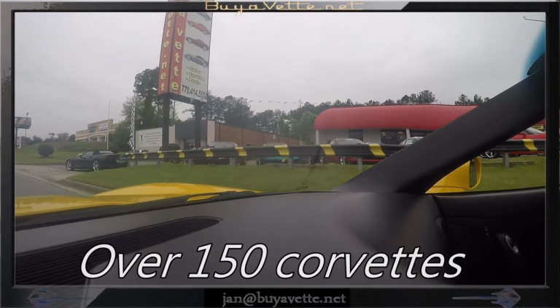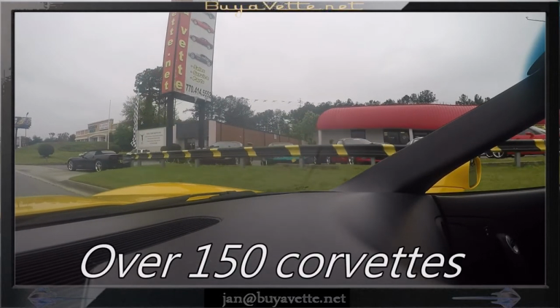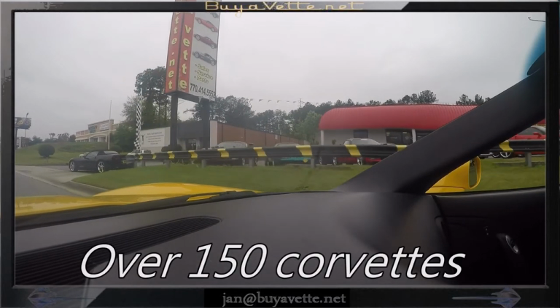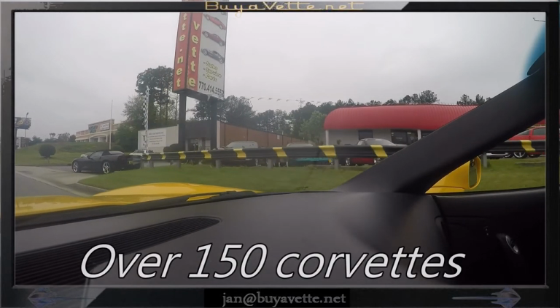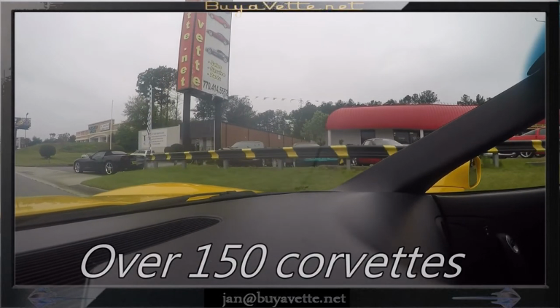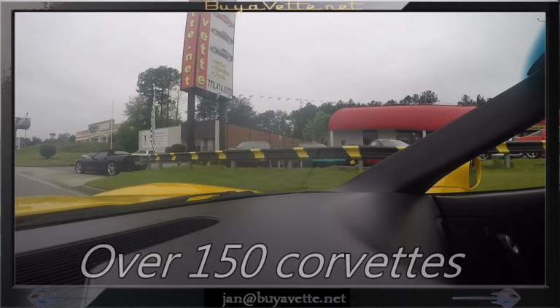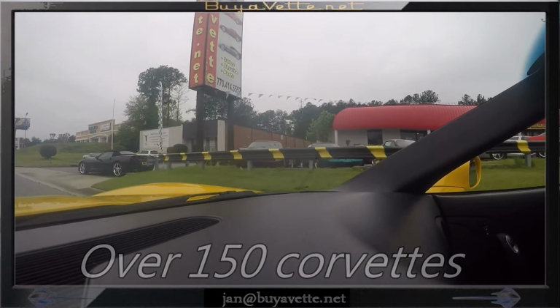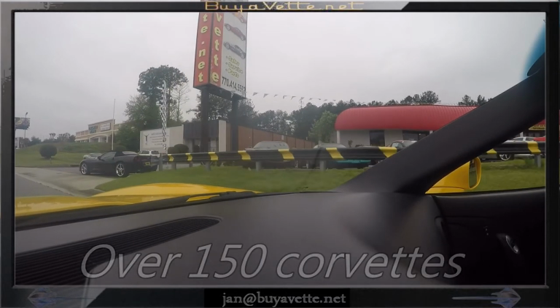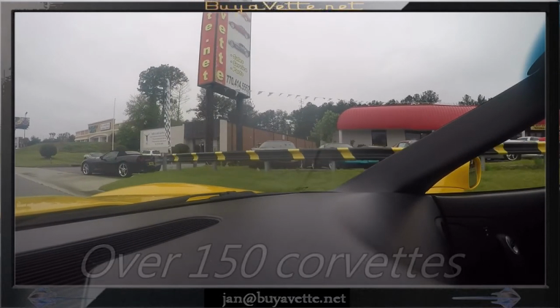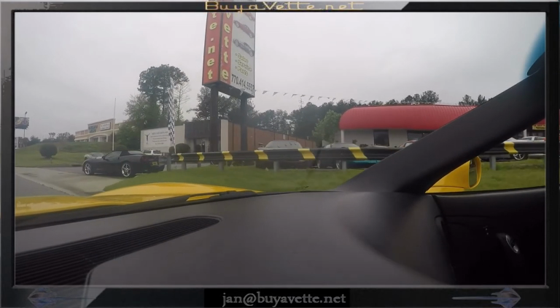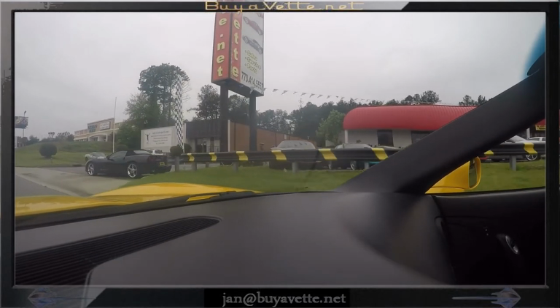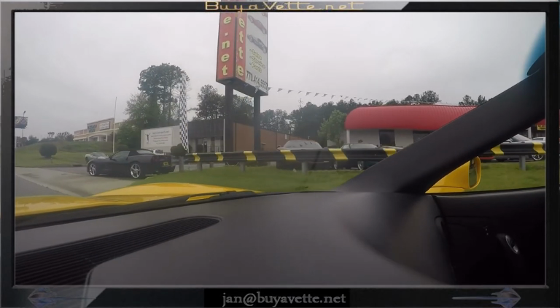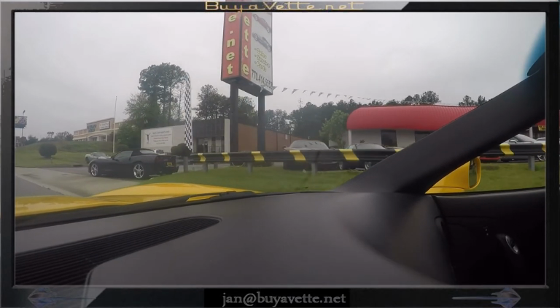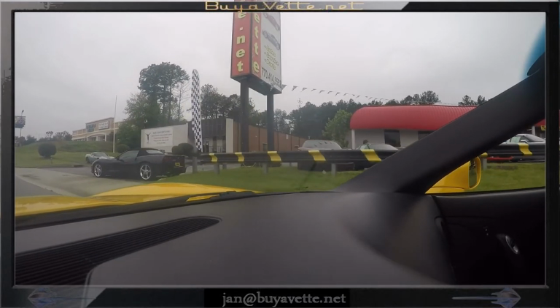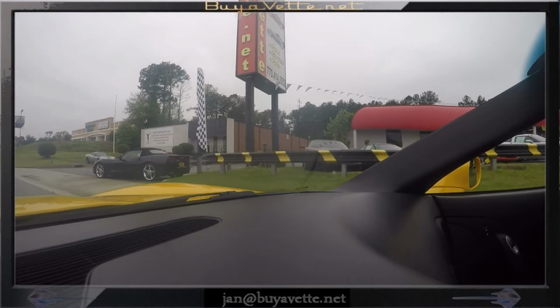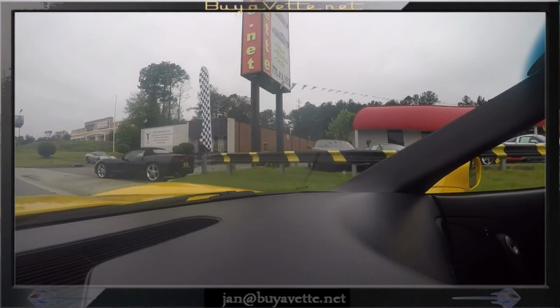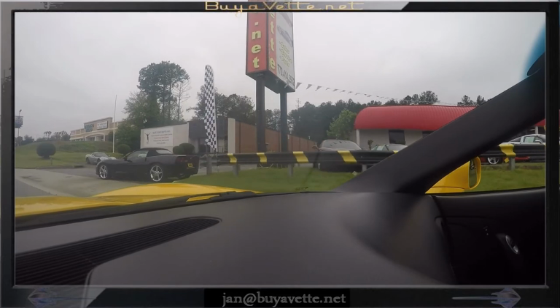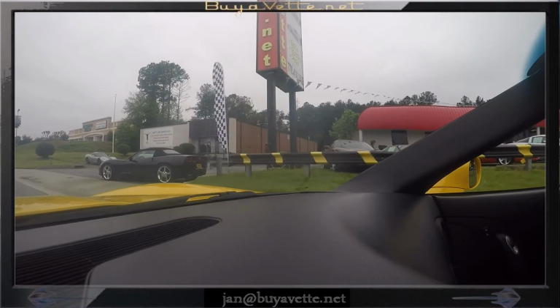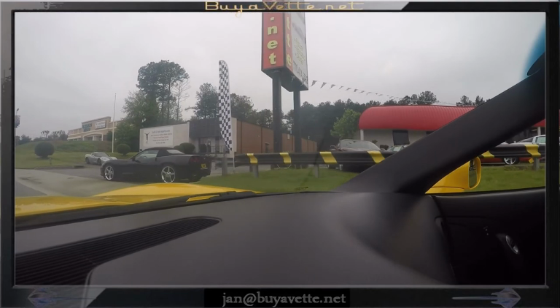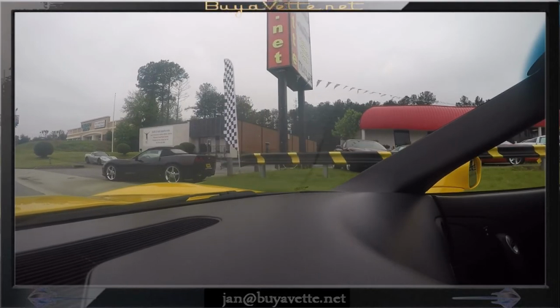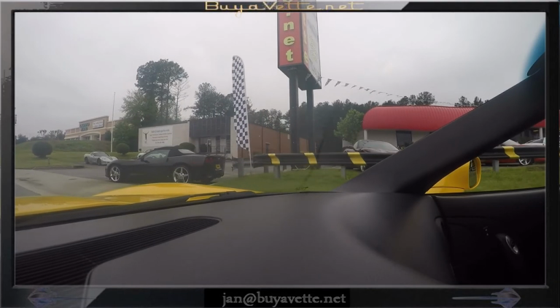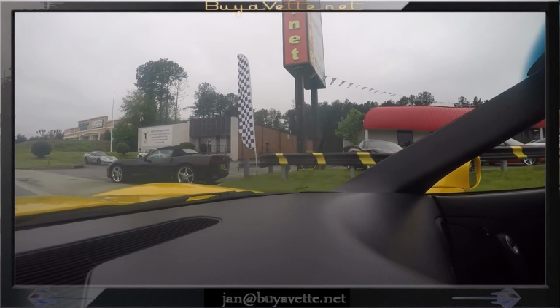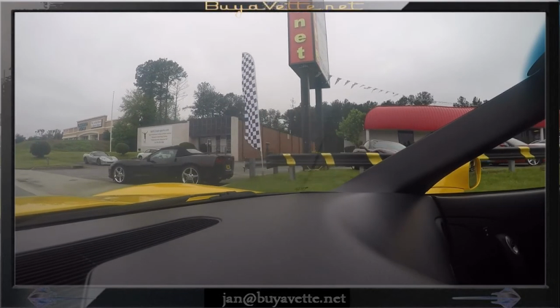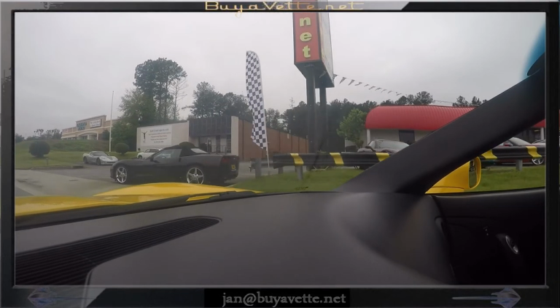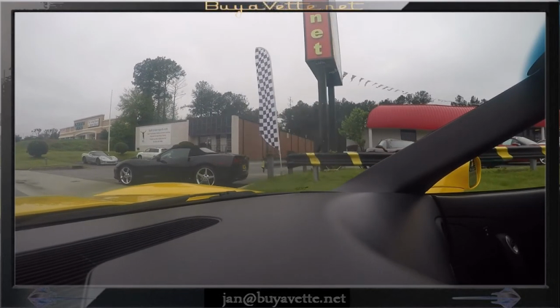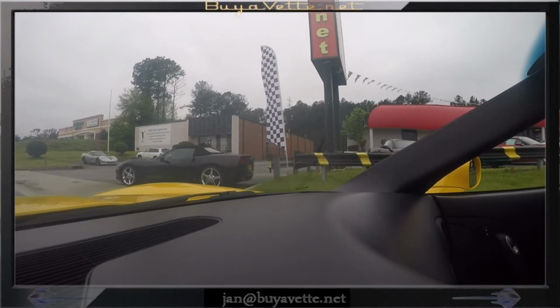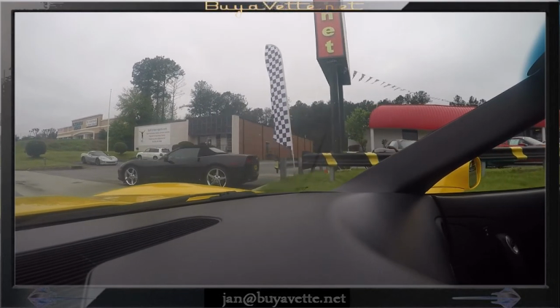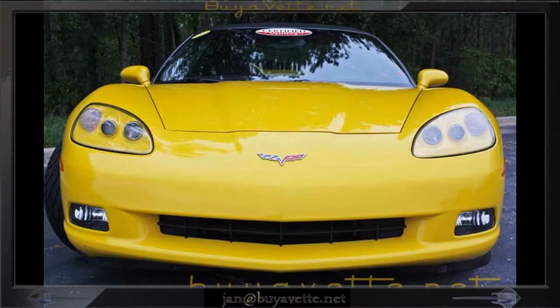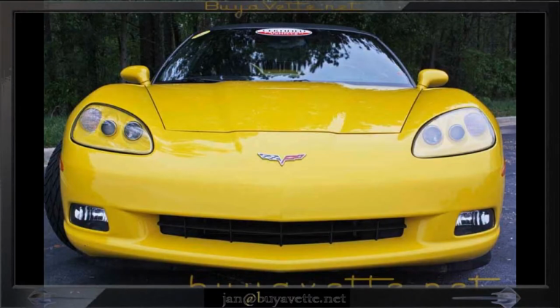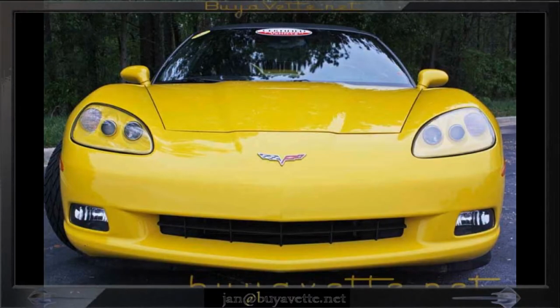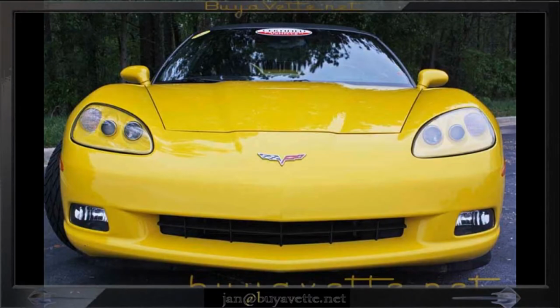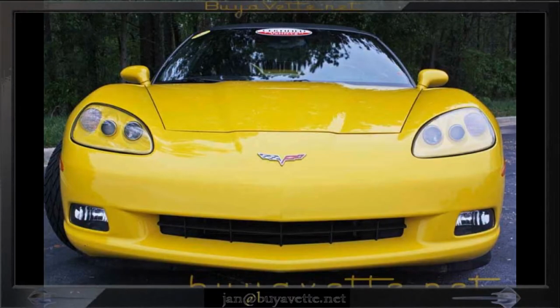Biovet is located on the access road off of 85, very near Spaghetti Junction in Atlanta, Georgia.